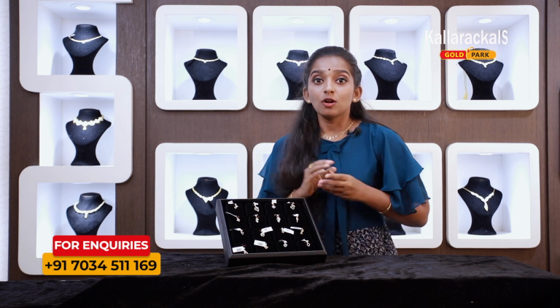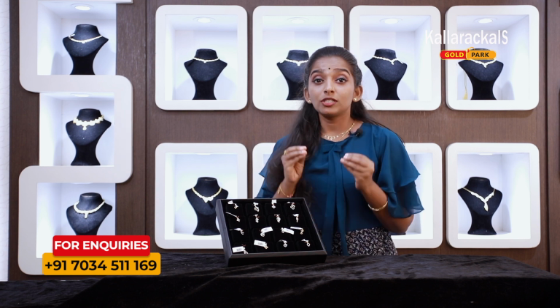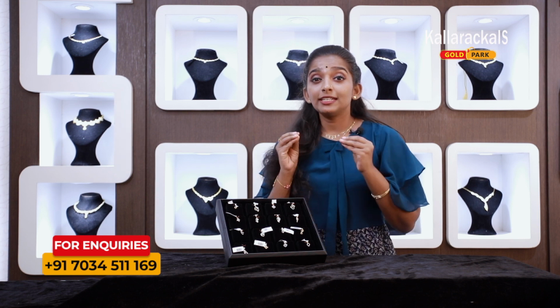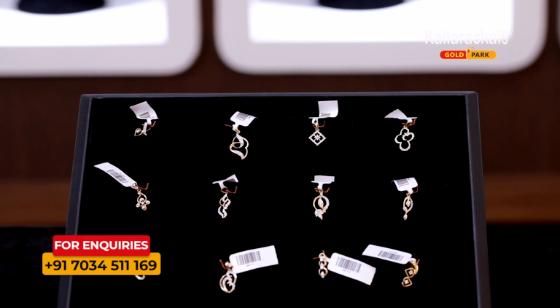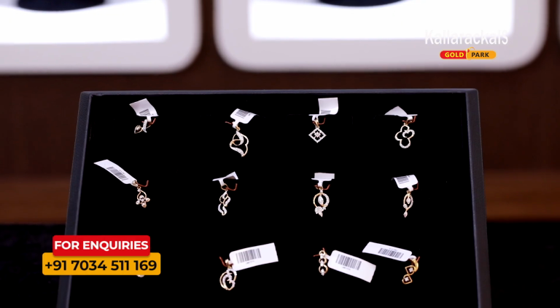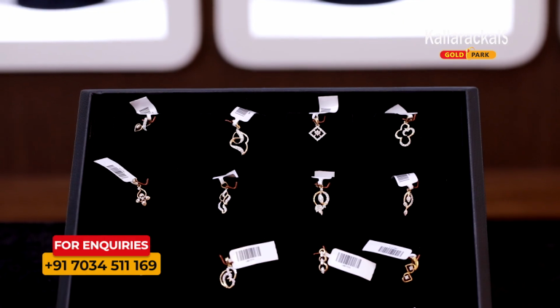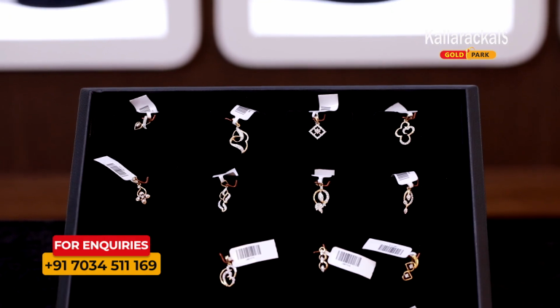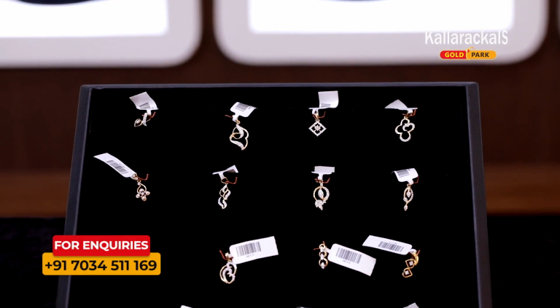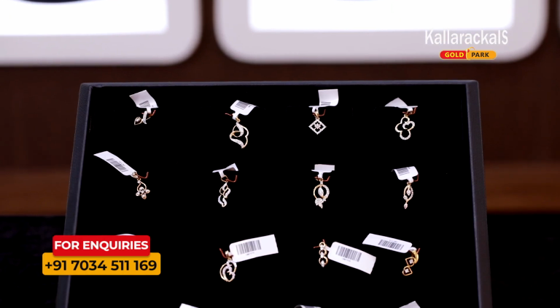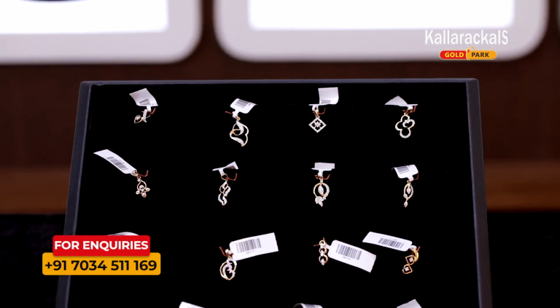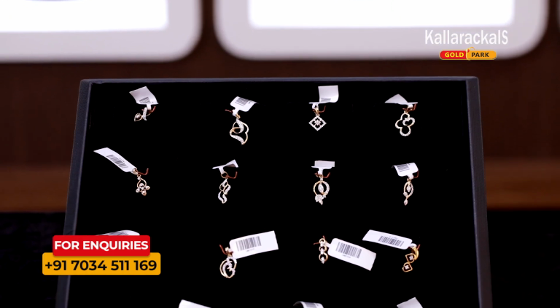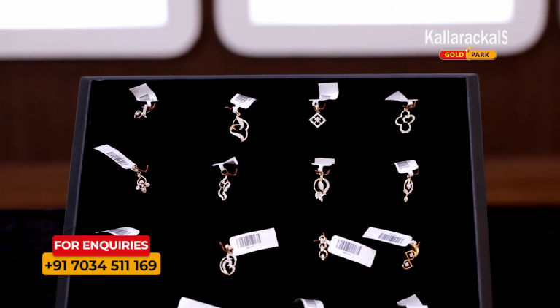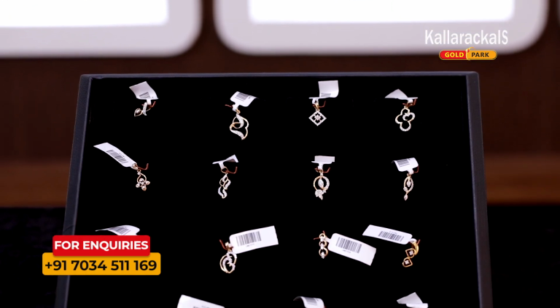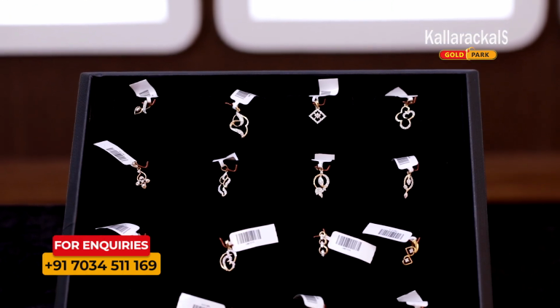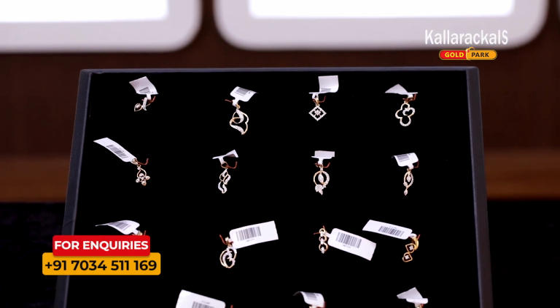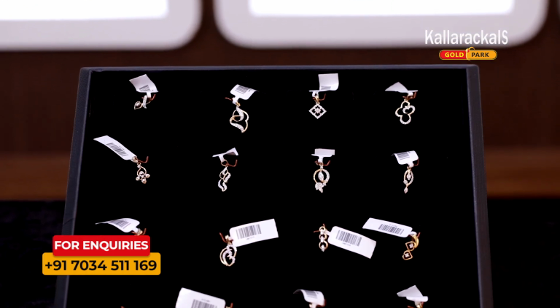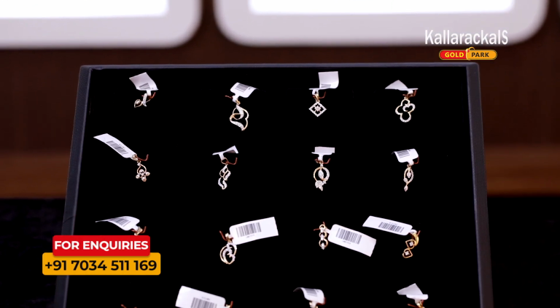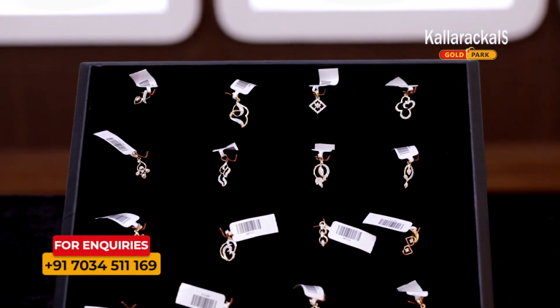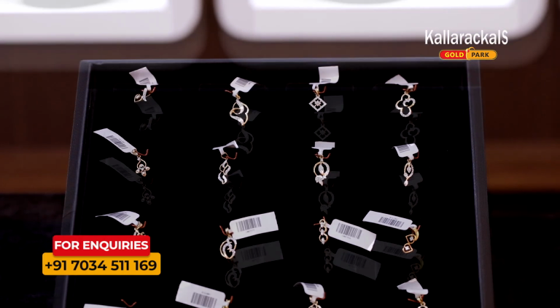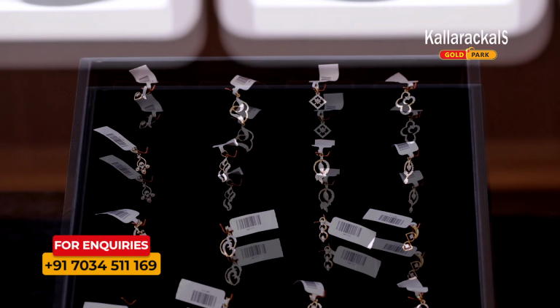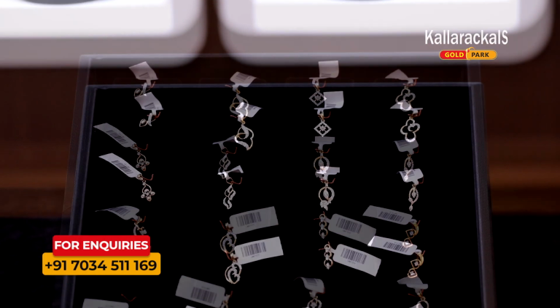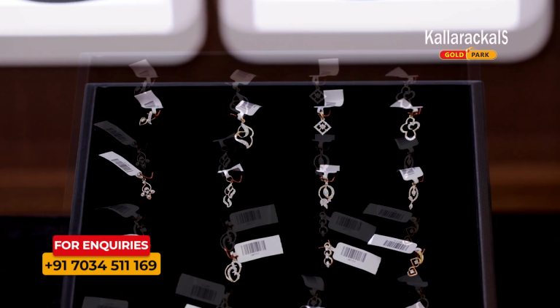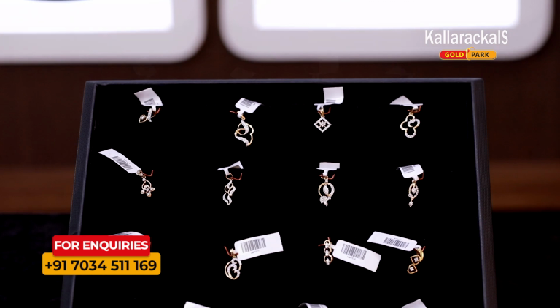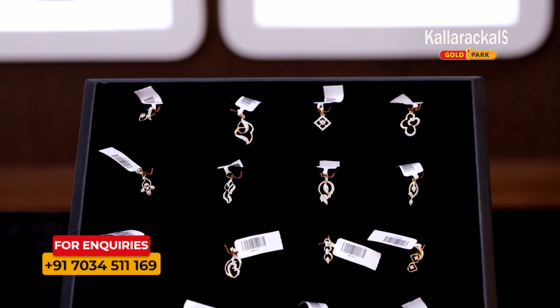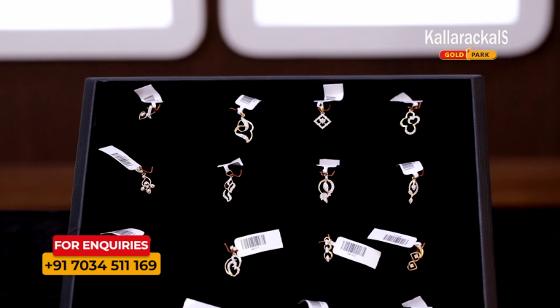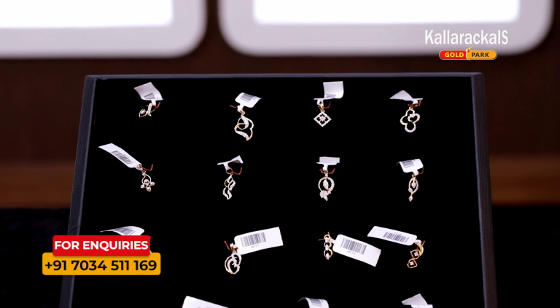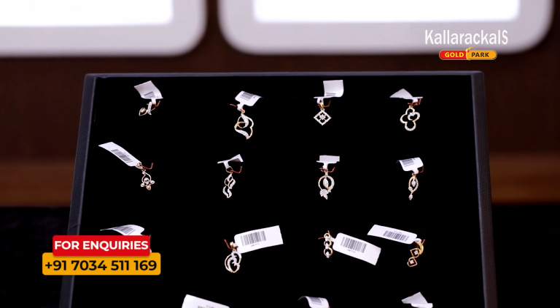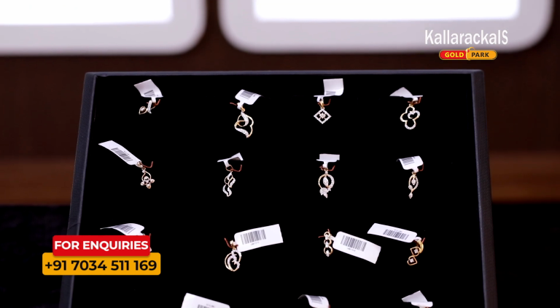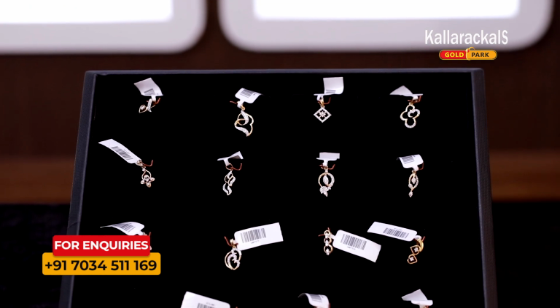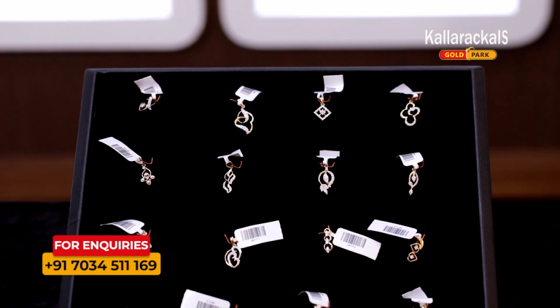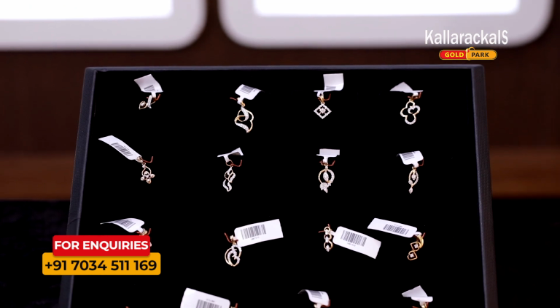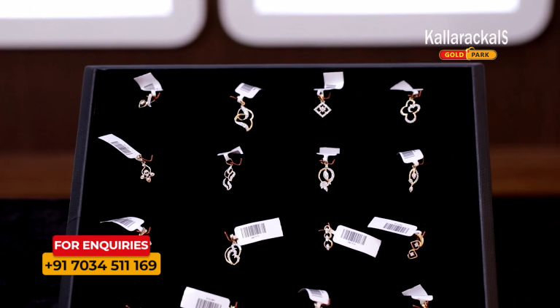It is a little diamond pendant. If you have any variety designs, it is a little diamond pendant.